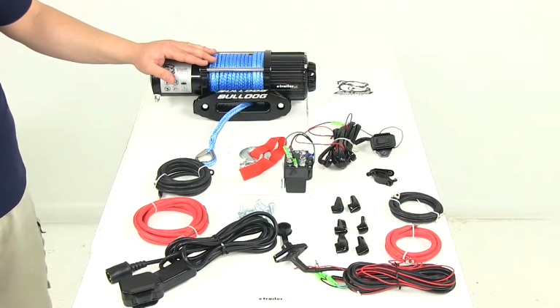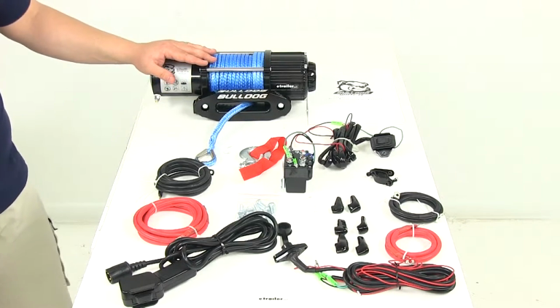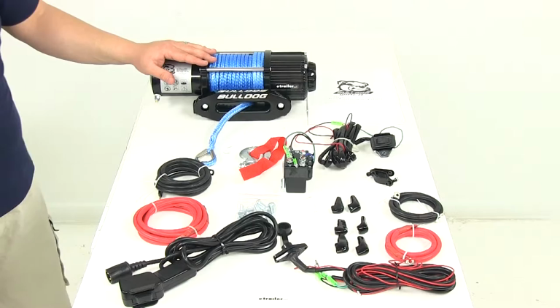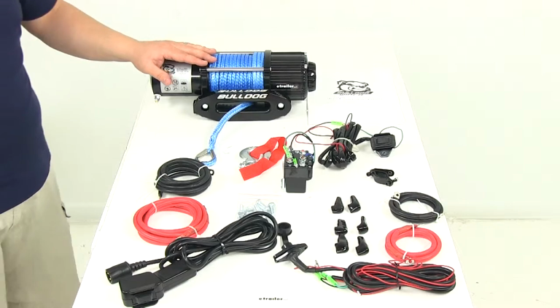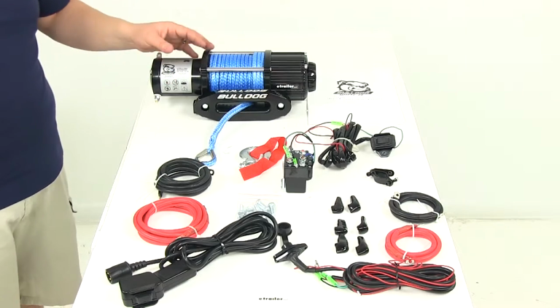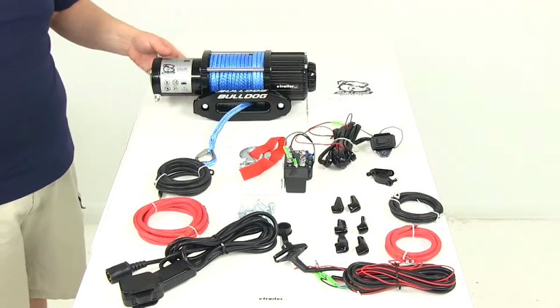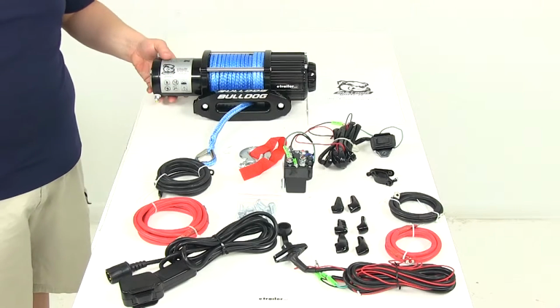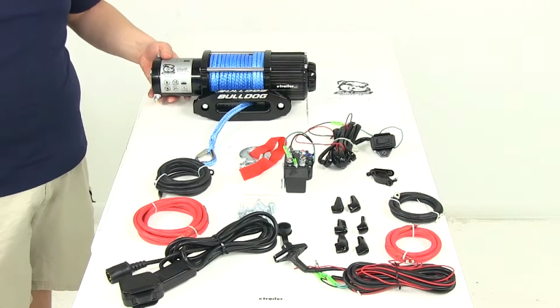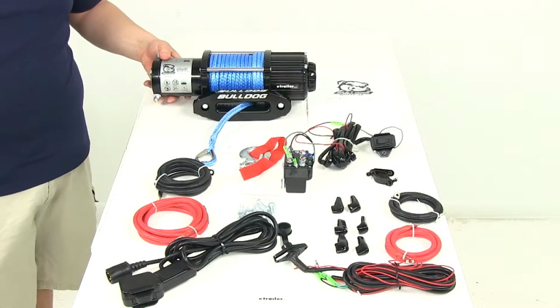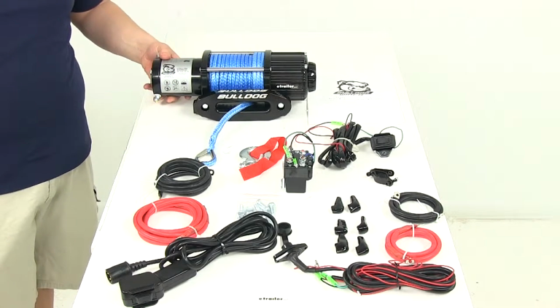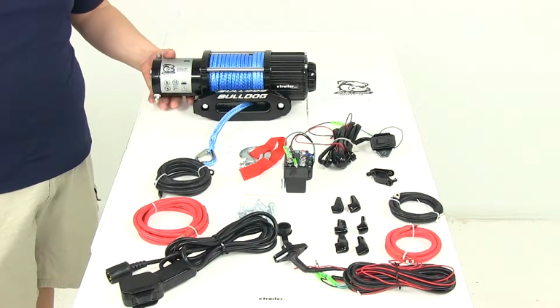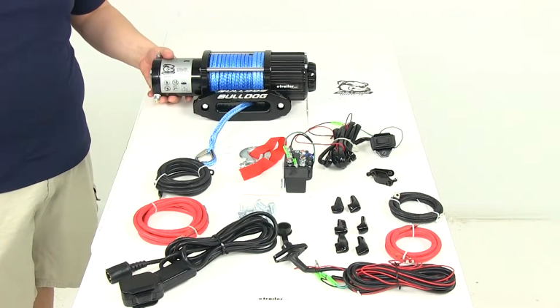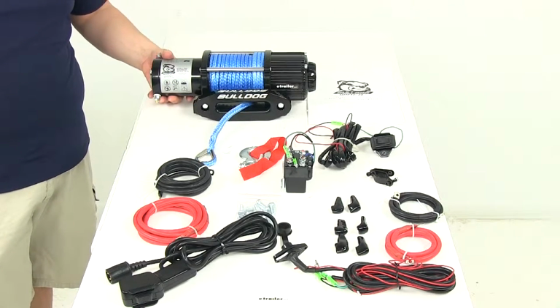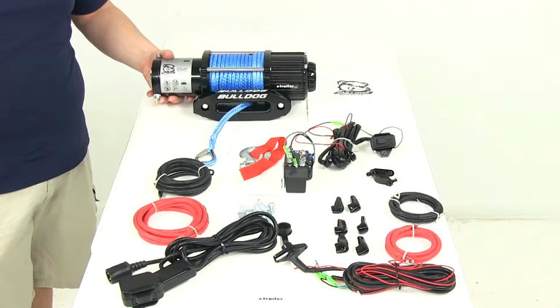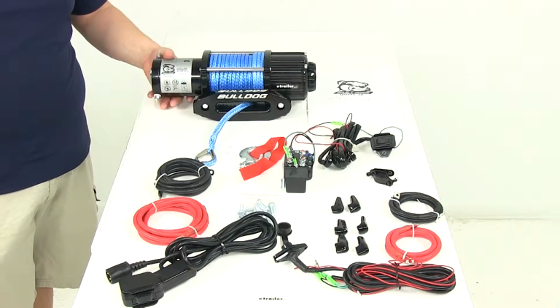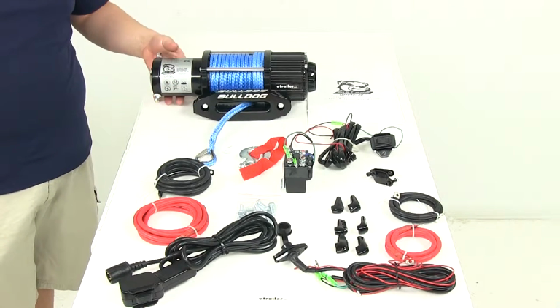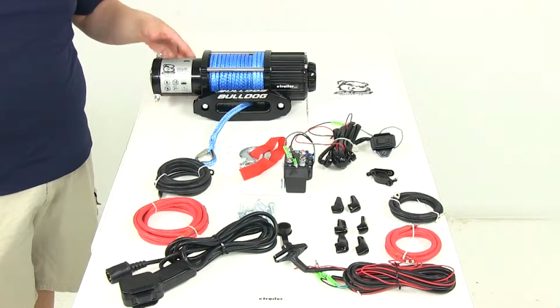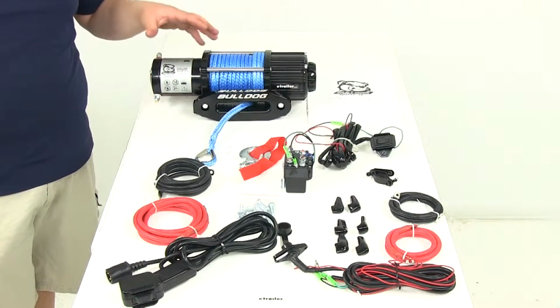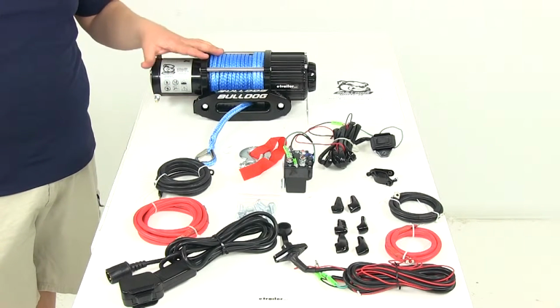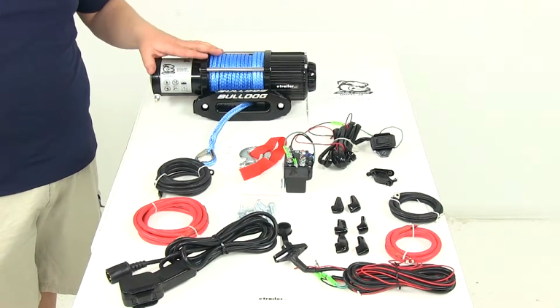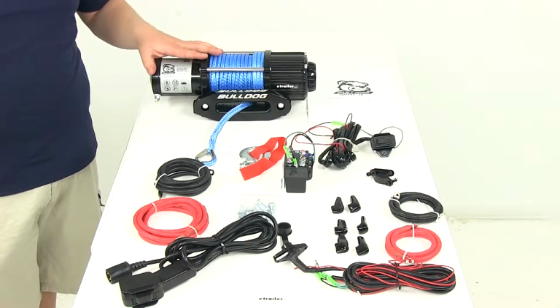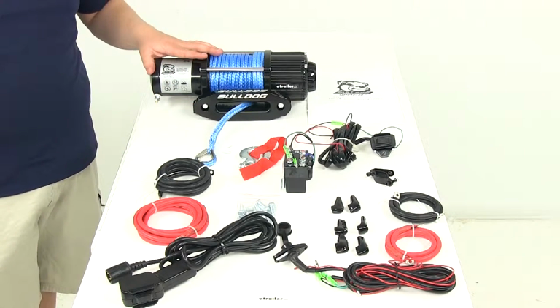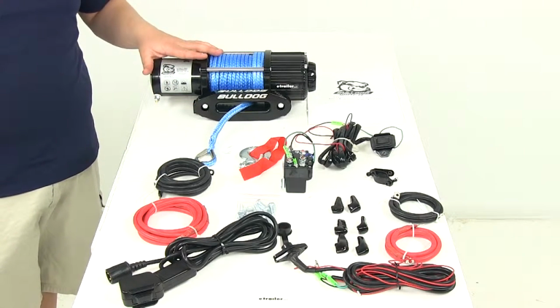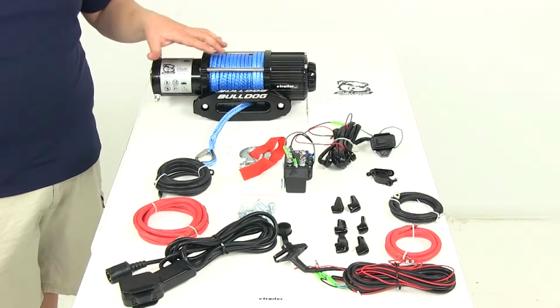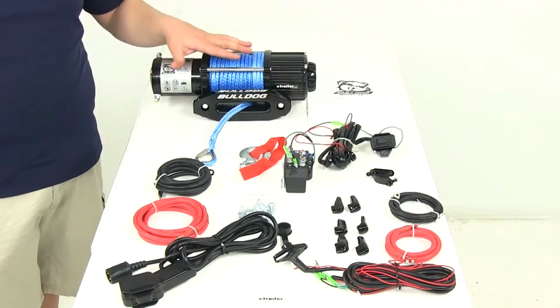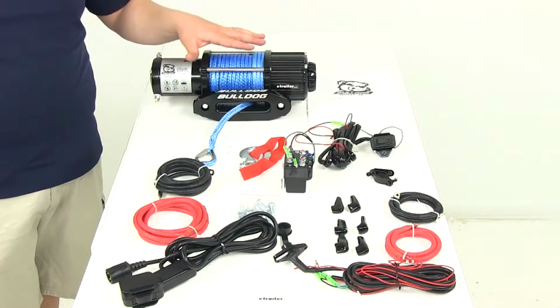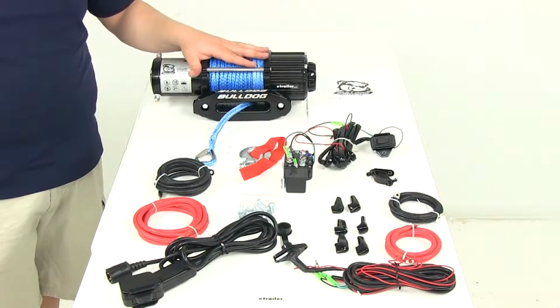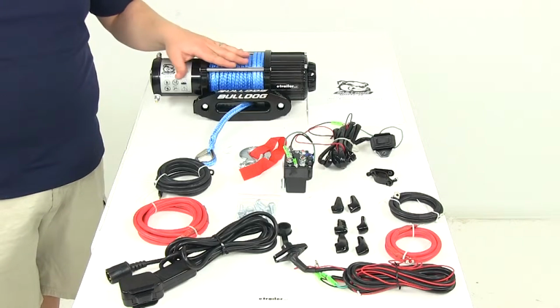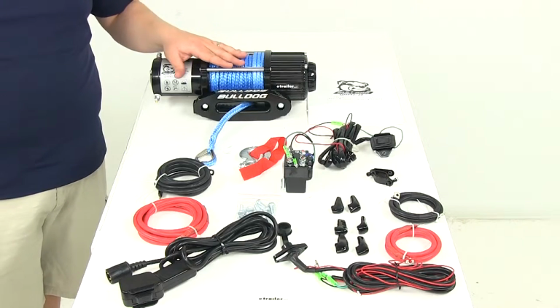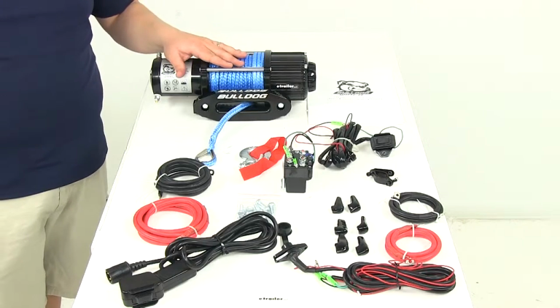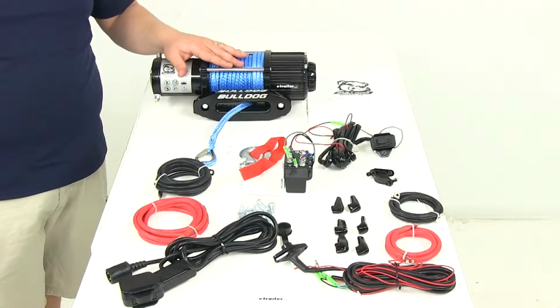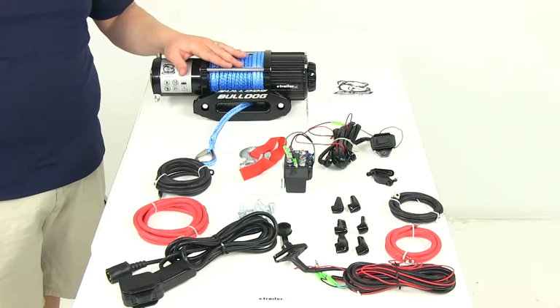It's going to feature a 12-volt DC 1.8 horsepower permanent magnet motor that's going to deliver quick, safe line pulling.